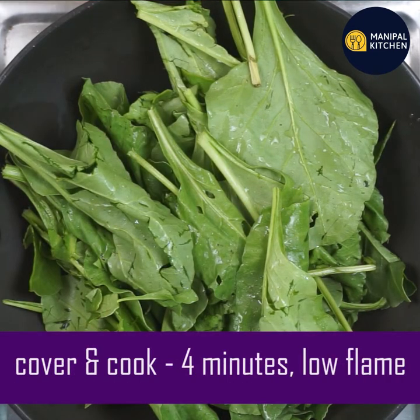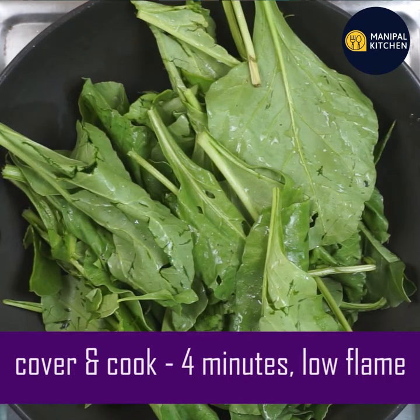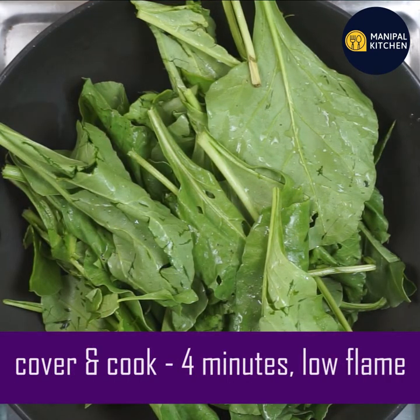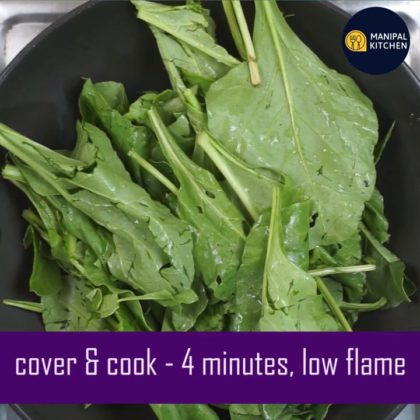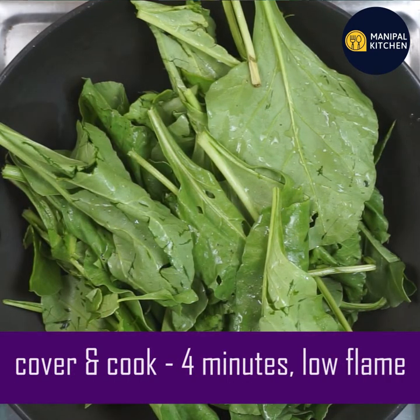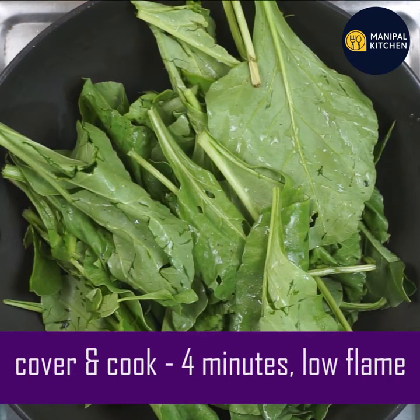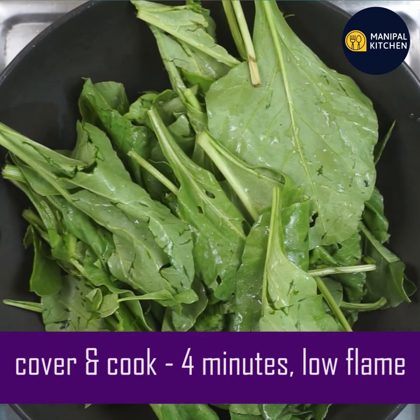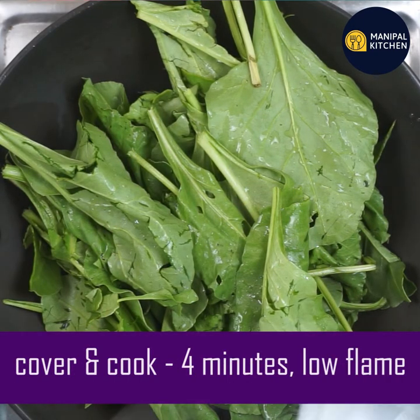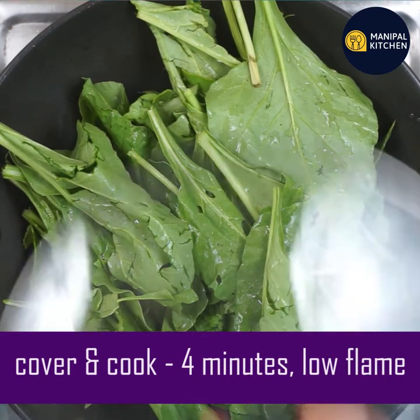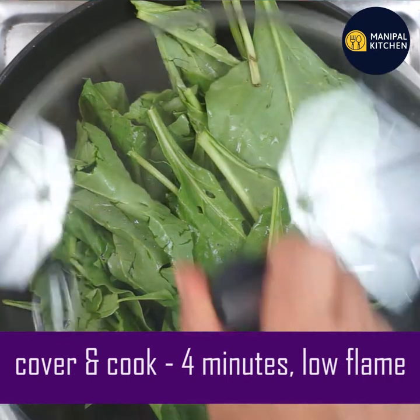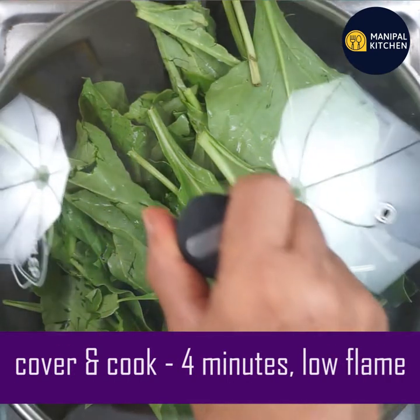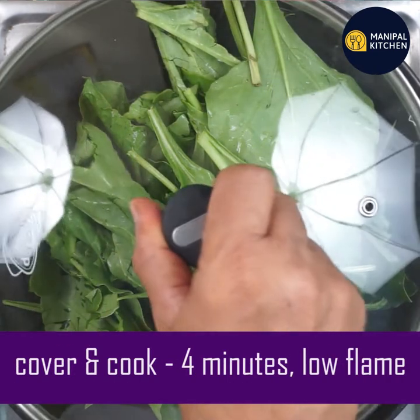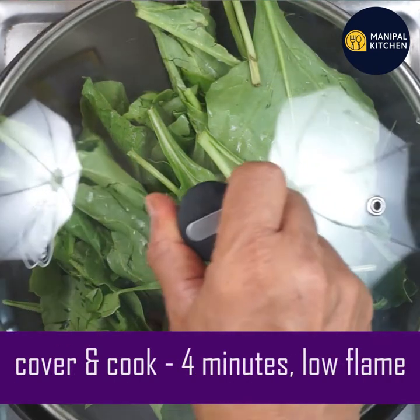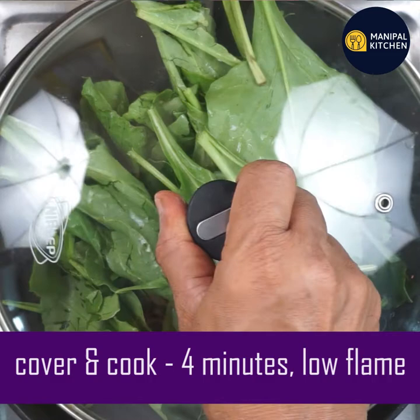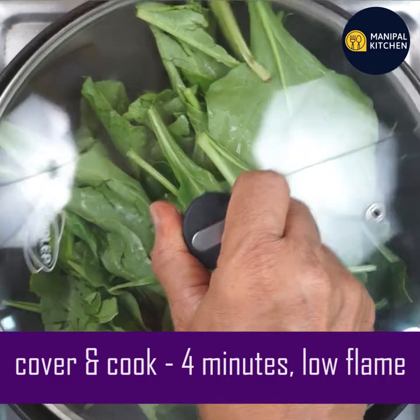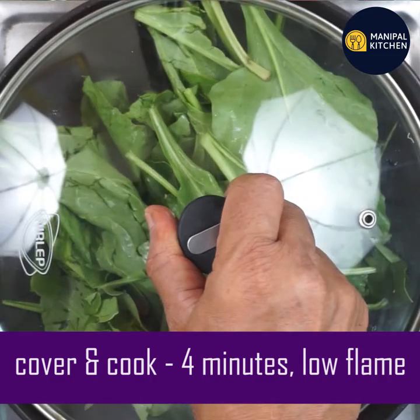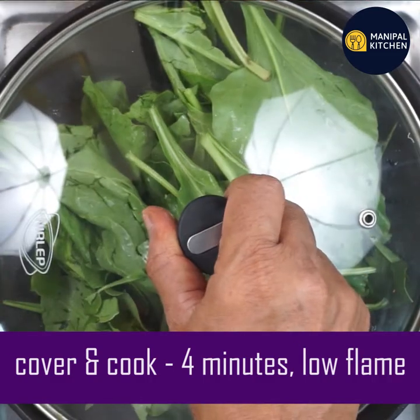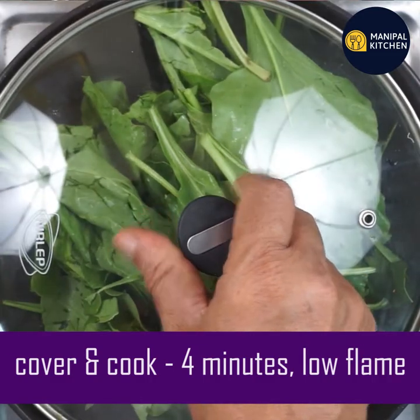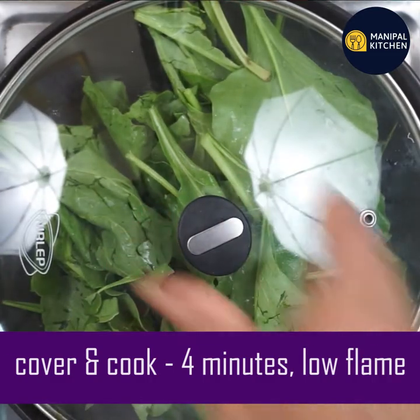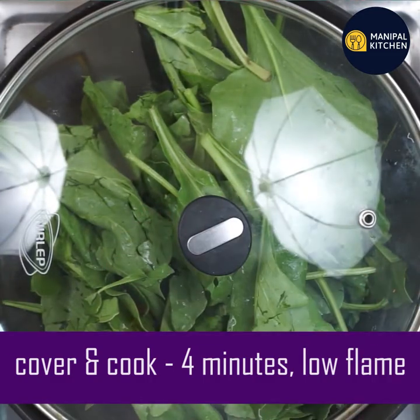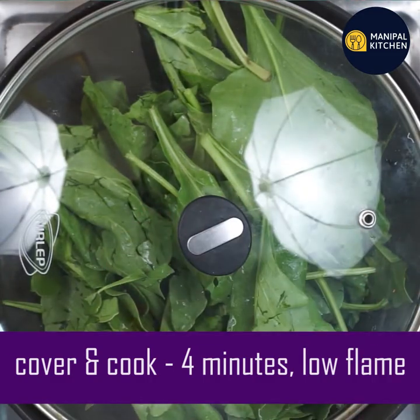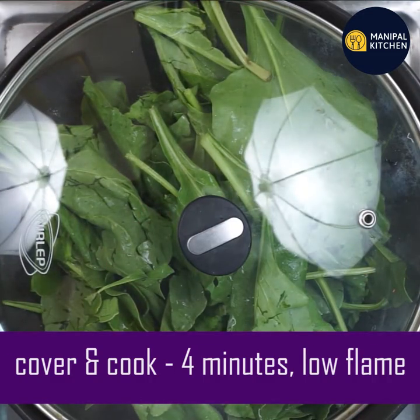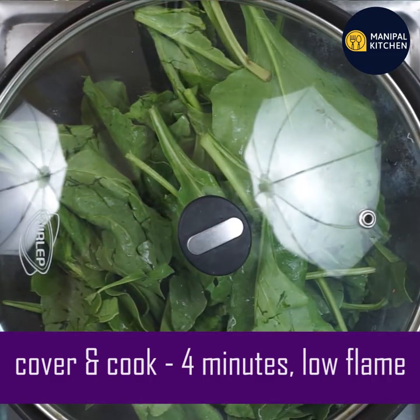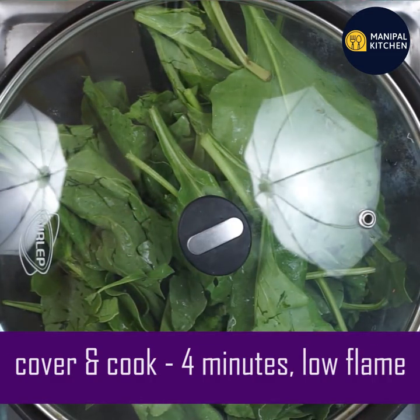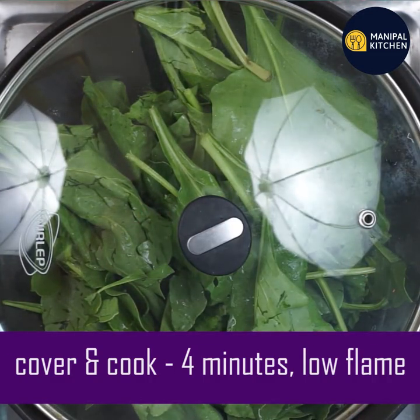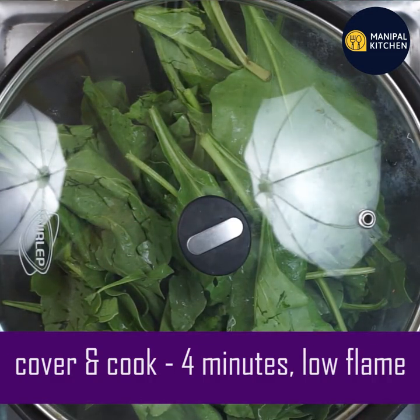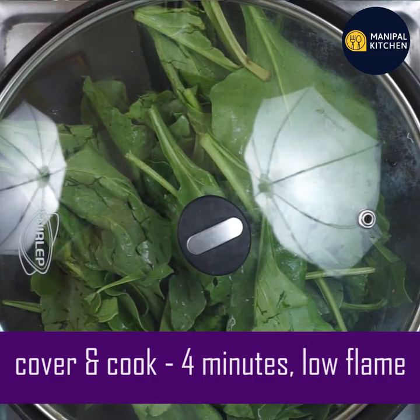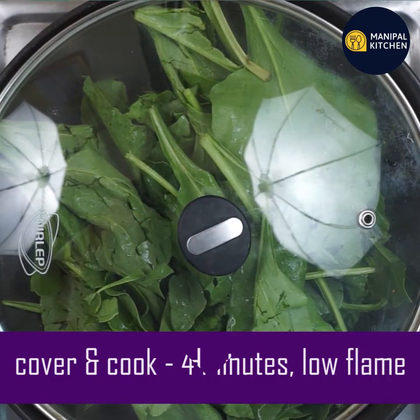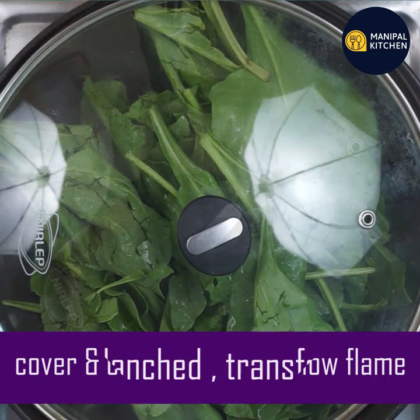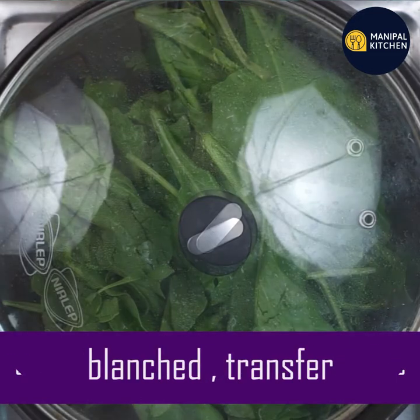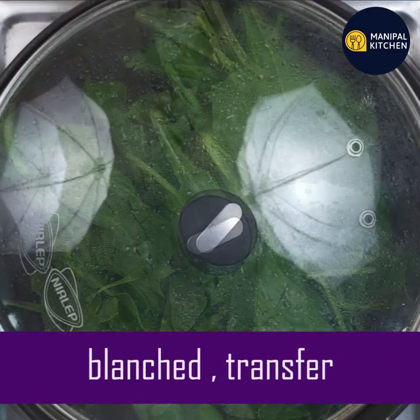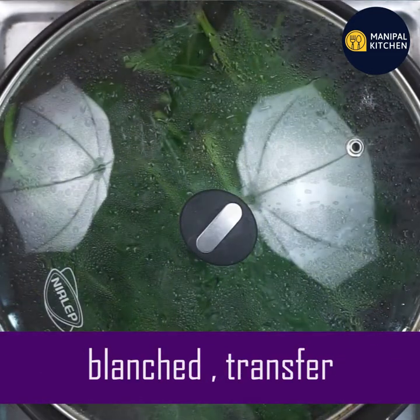This should be cooked on a low flame. This will change the color — it will significantly change the color.